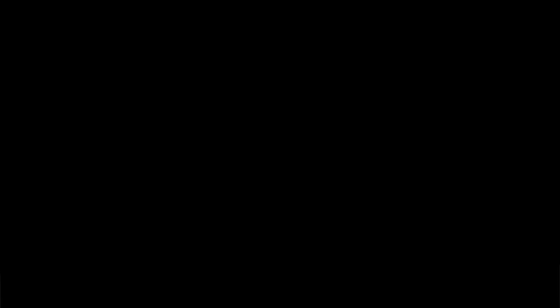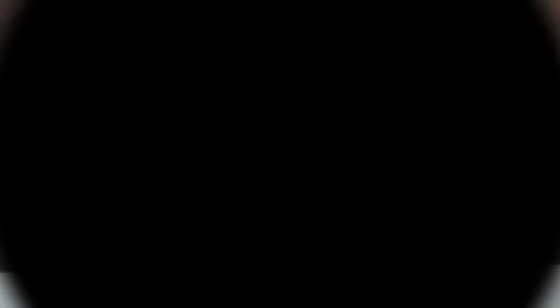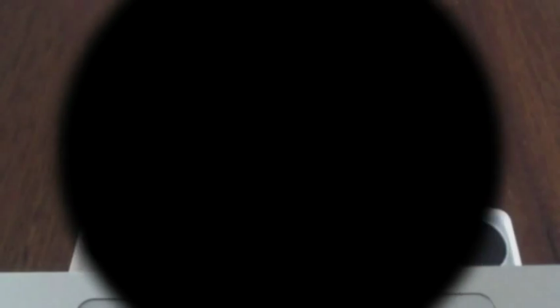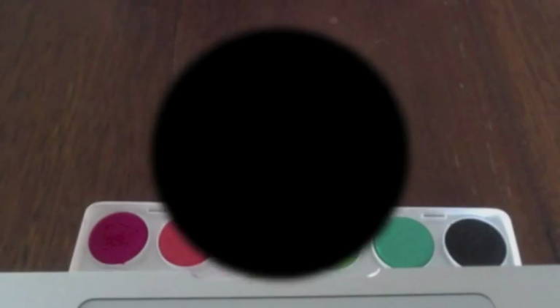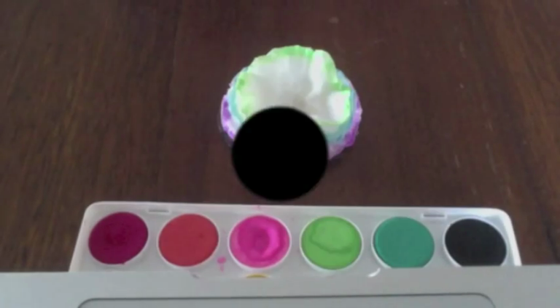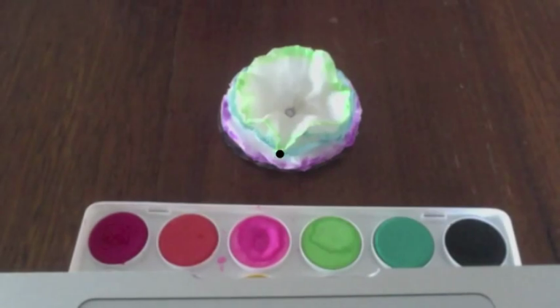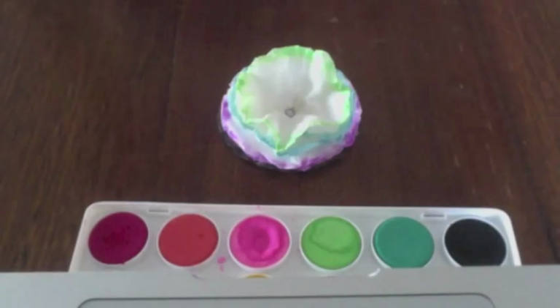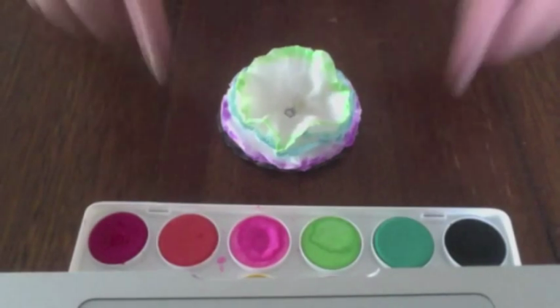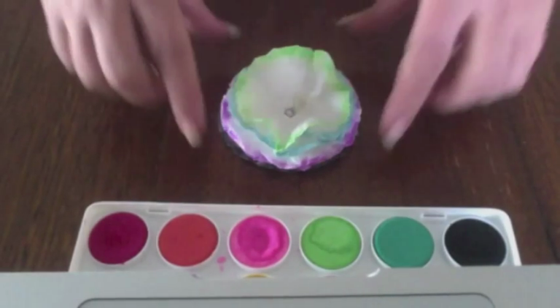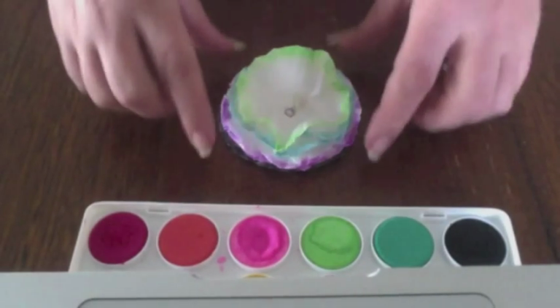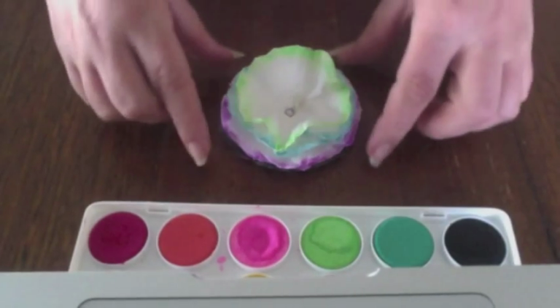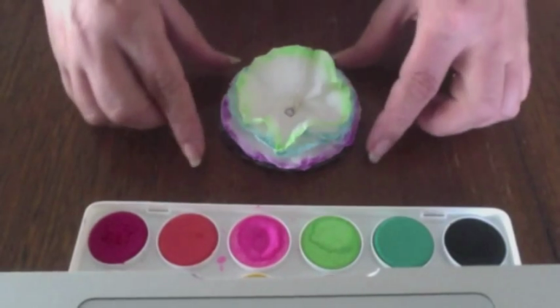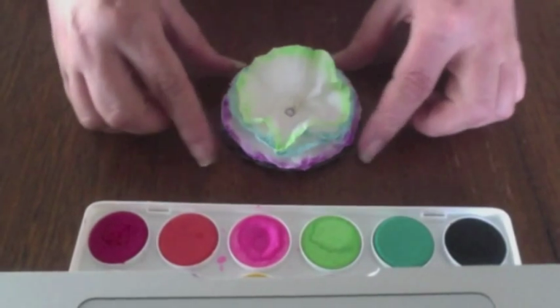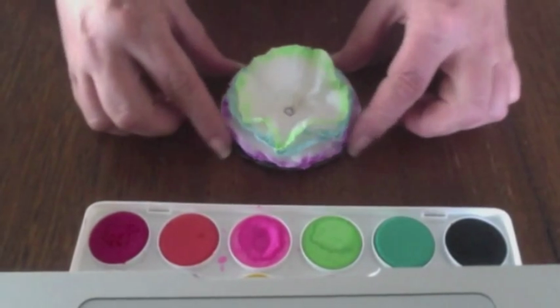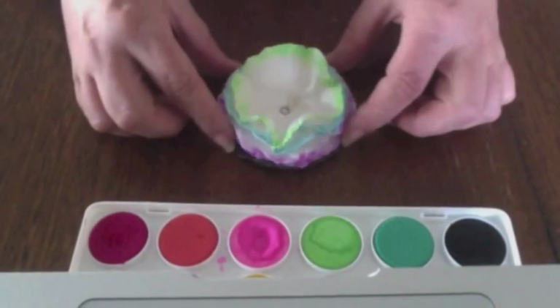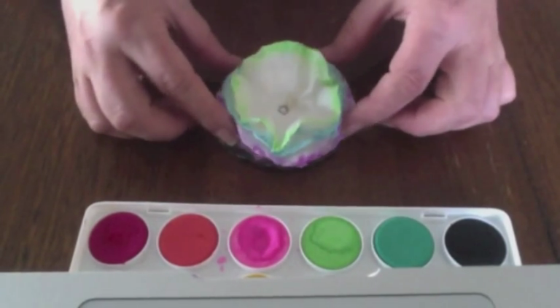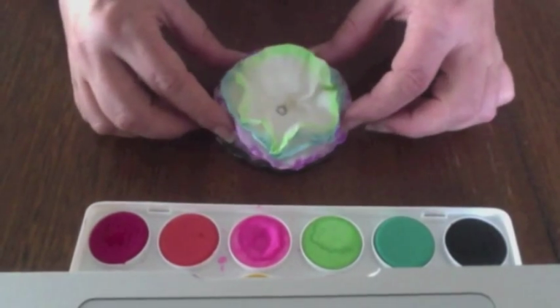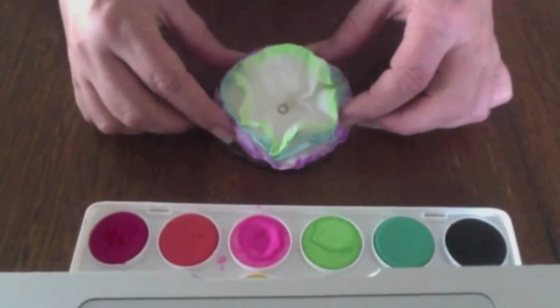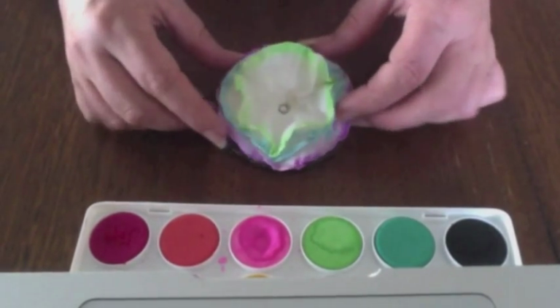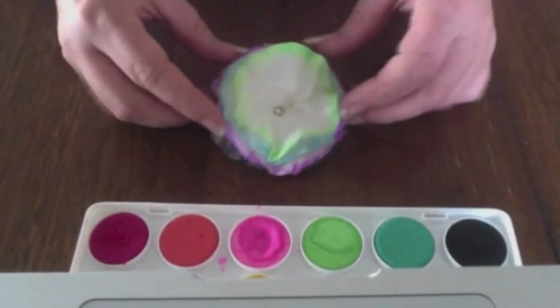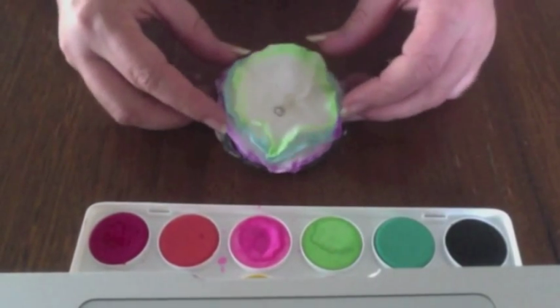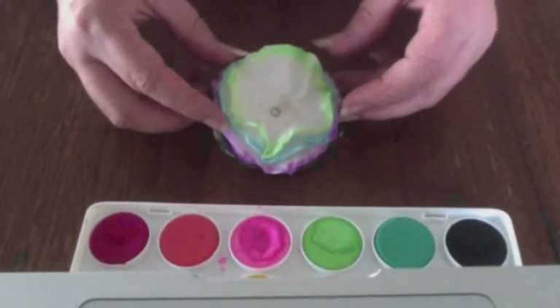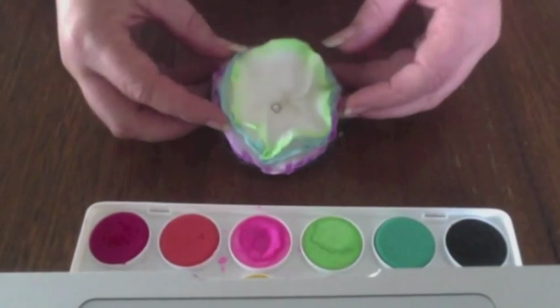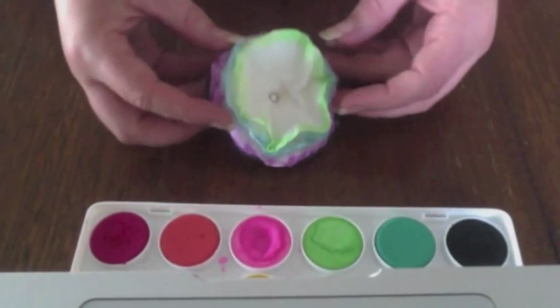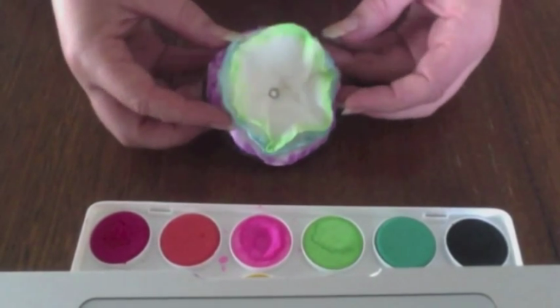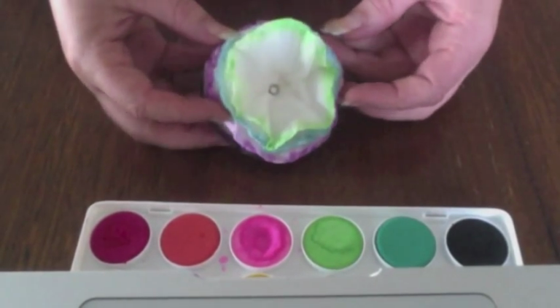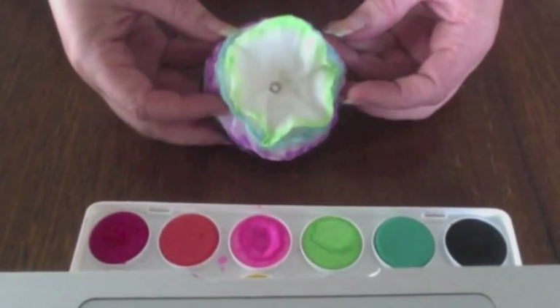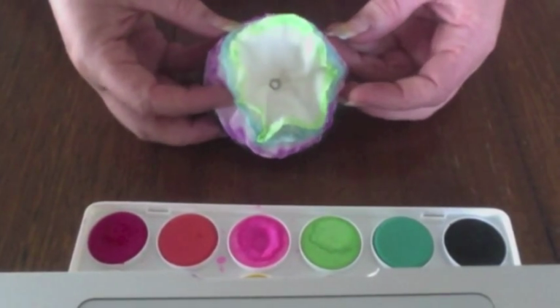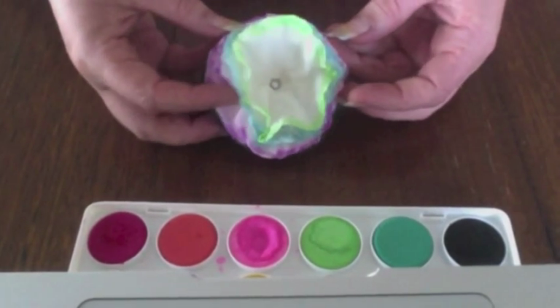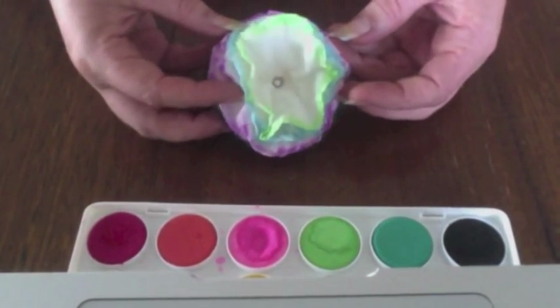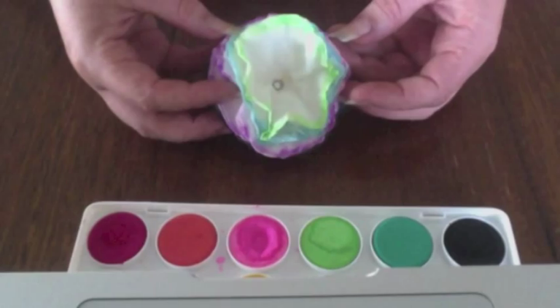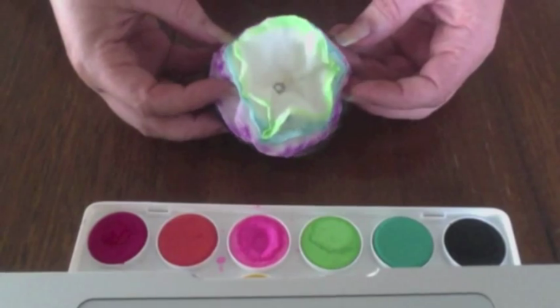Hello everyone, today I'm going to show you how to make this pretty little flower for next to nothing.